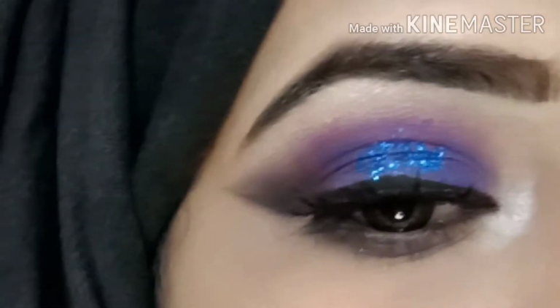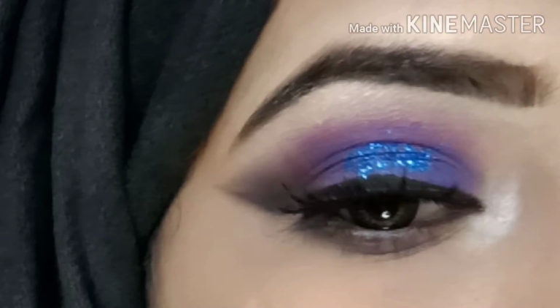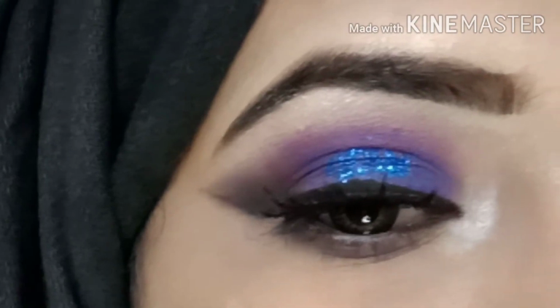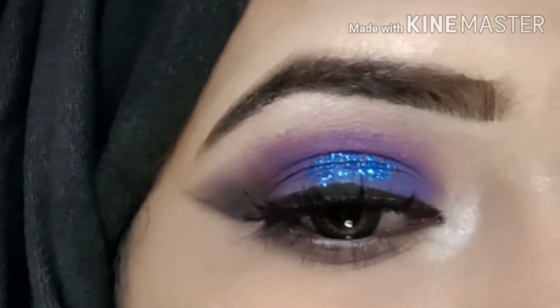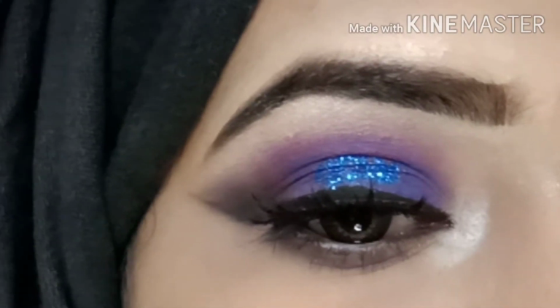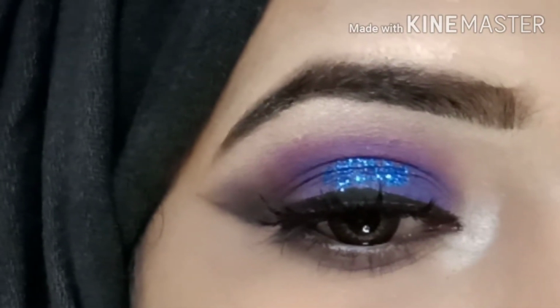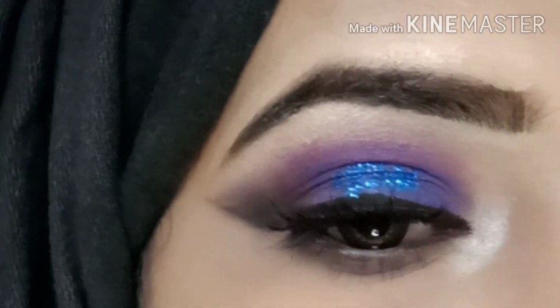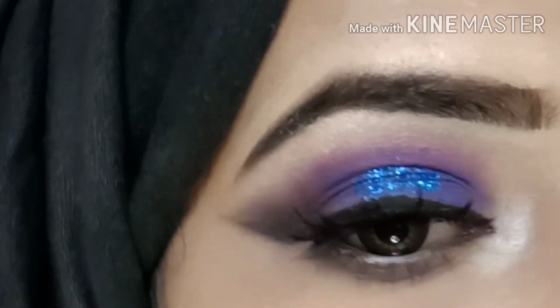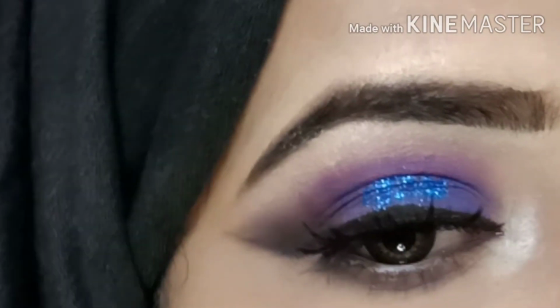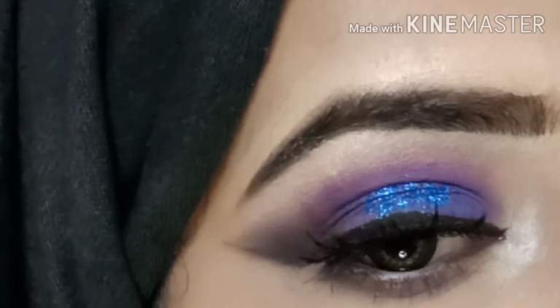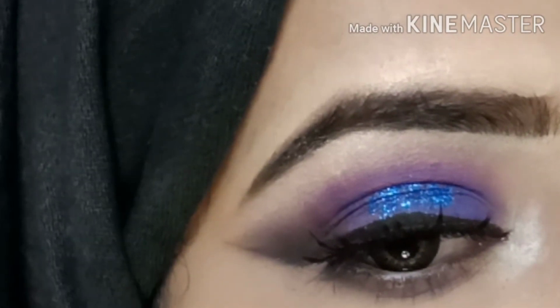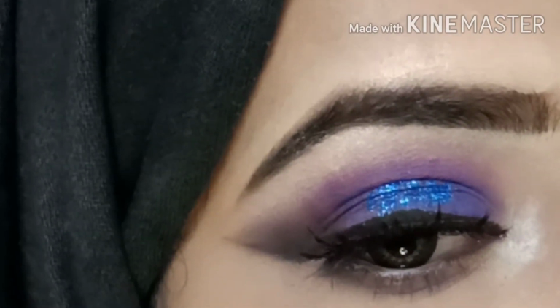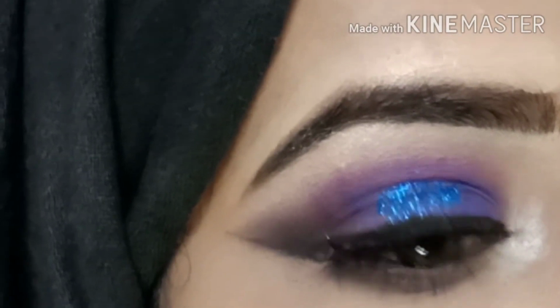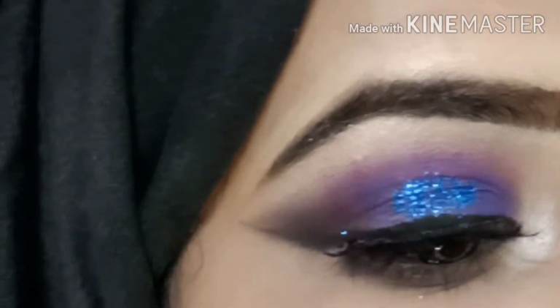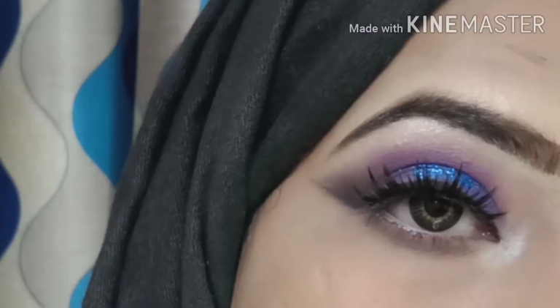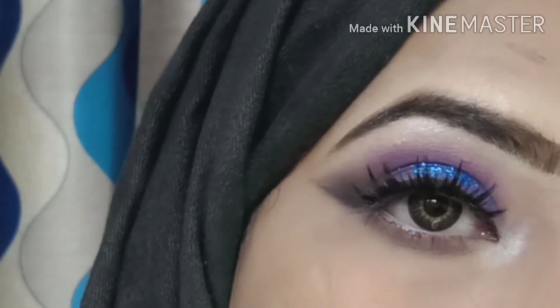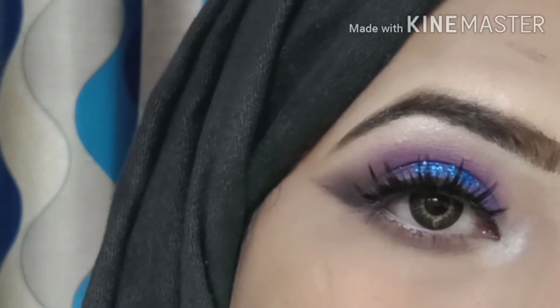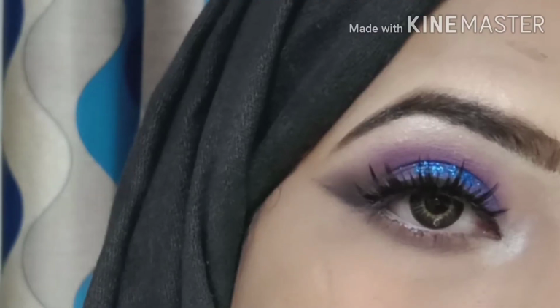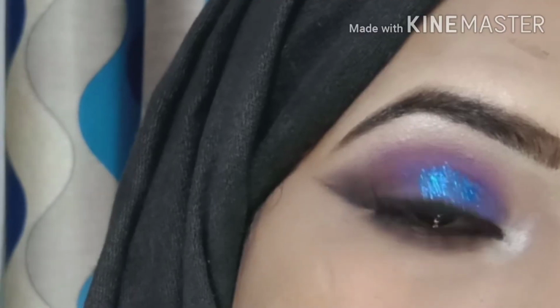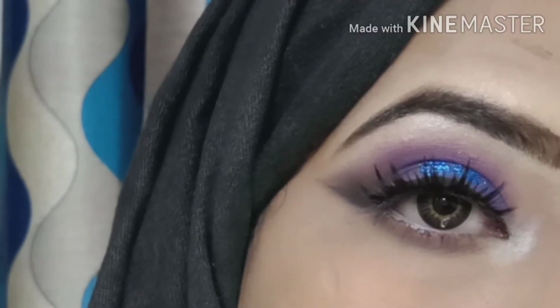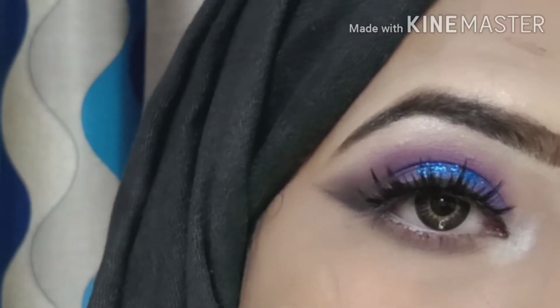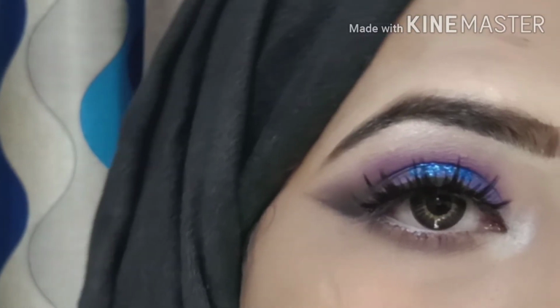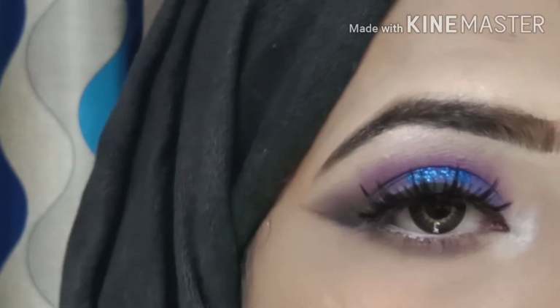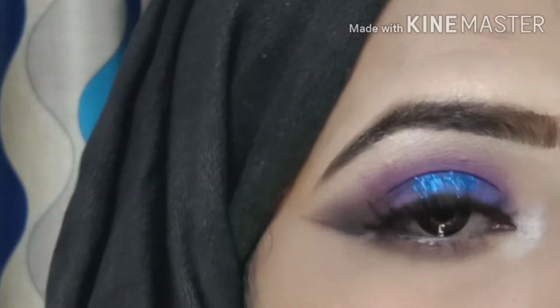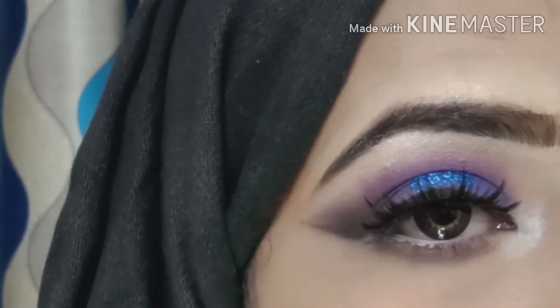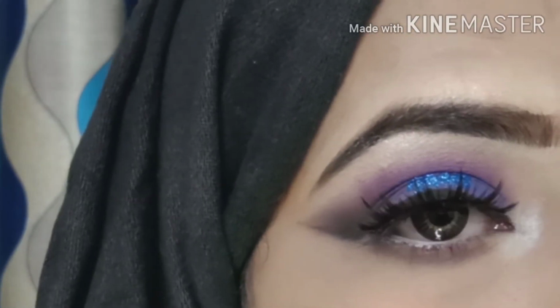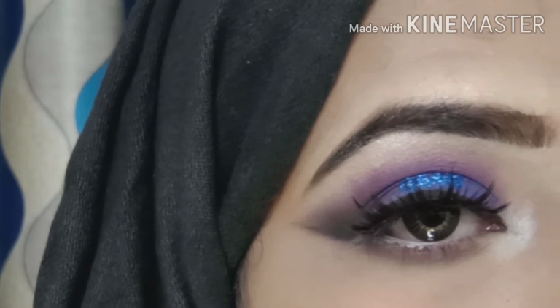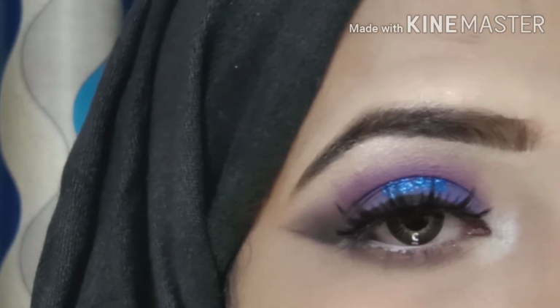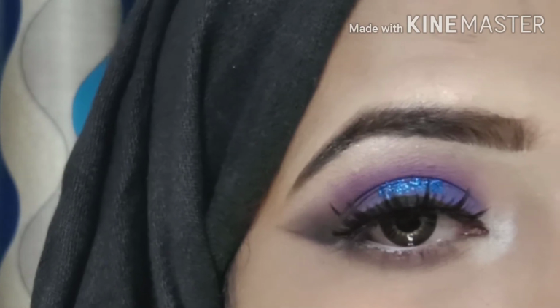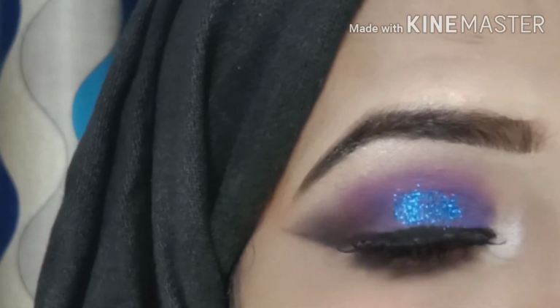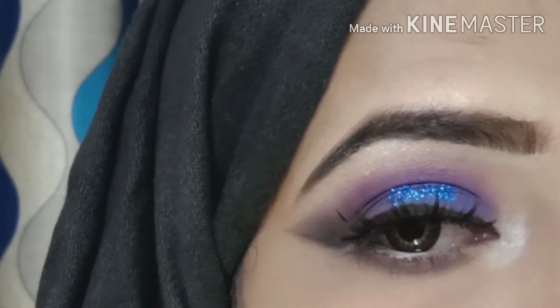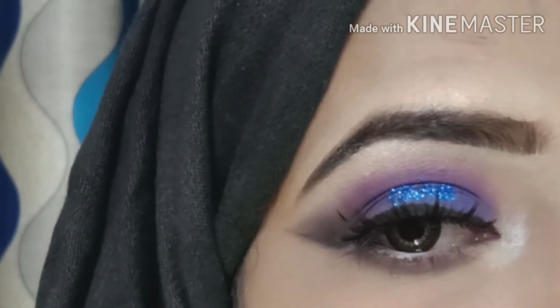Hi everyone, welcome back to my channel! Today's video I am sharing my Kashi's inspired makeup tutorial.